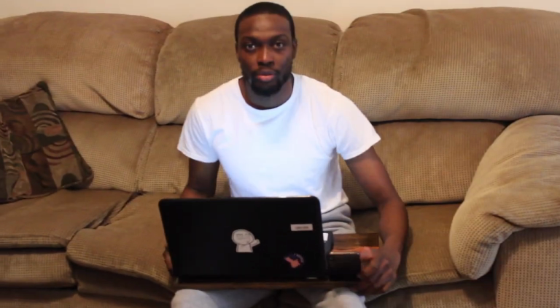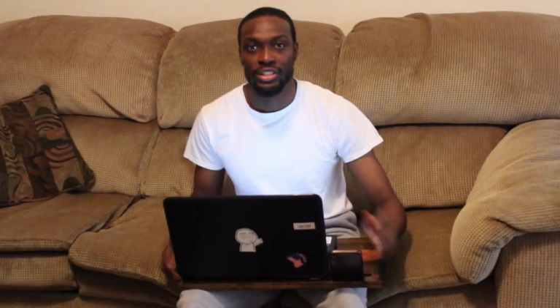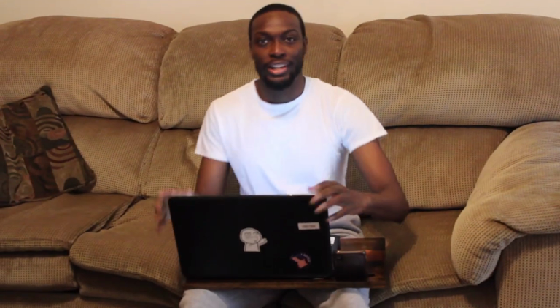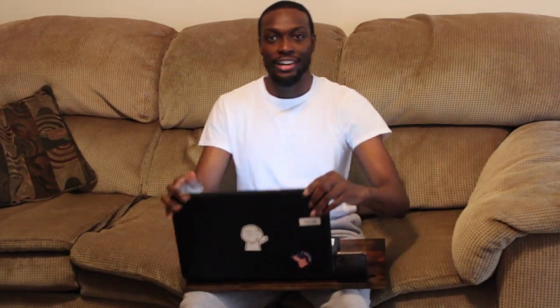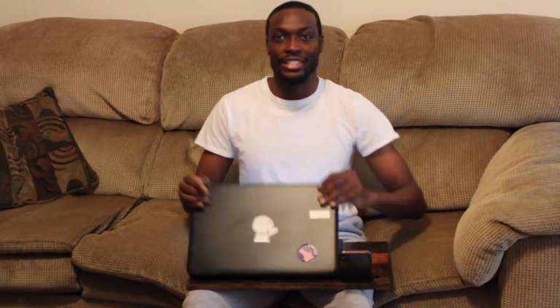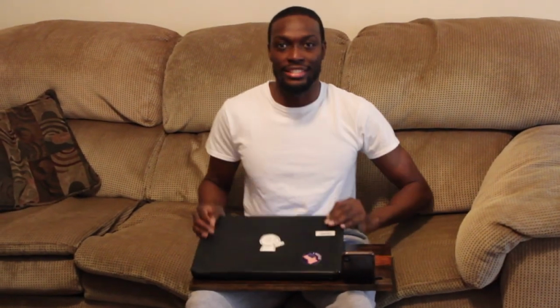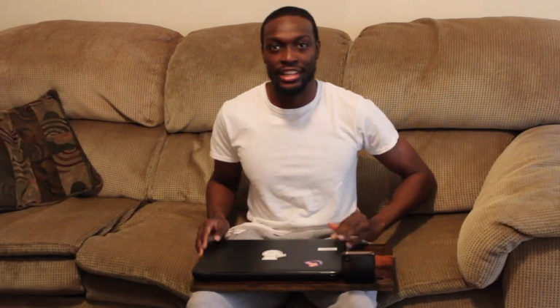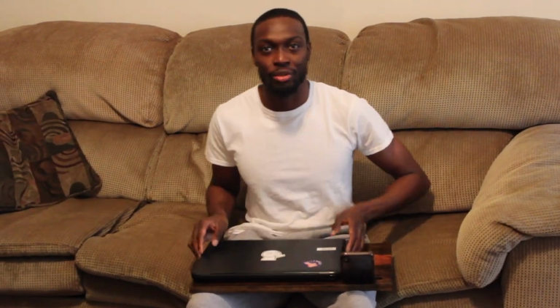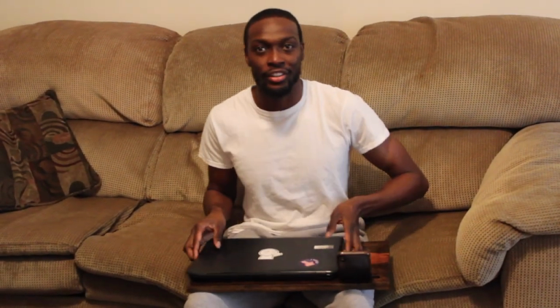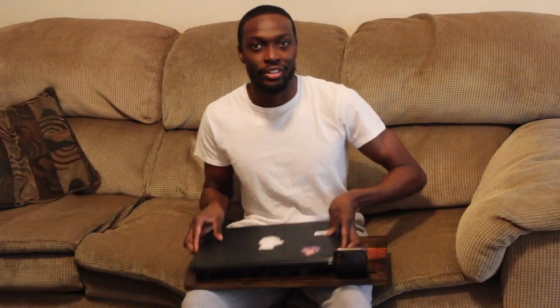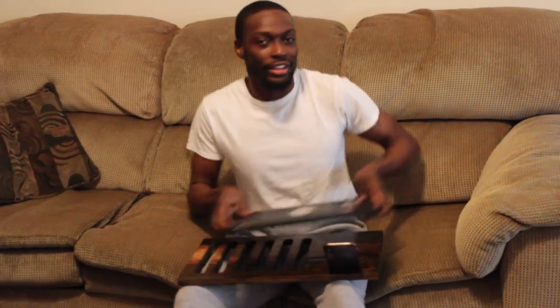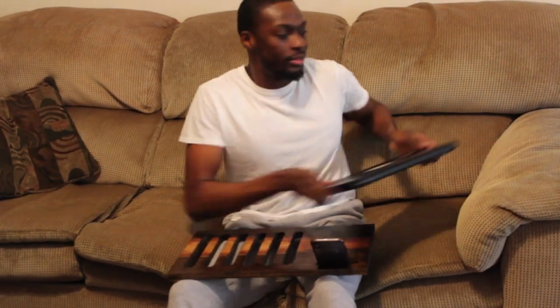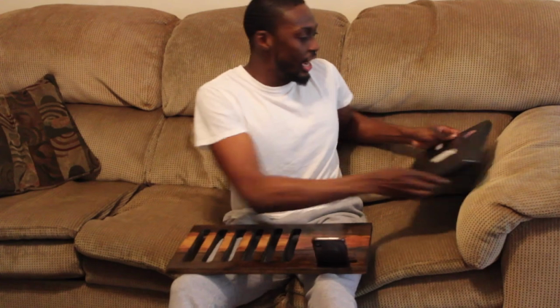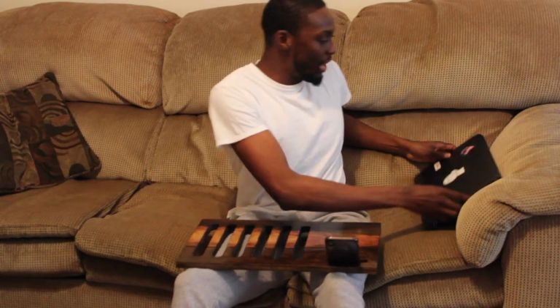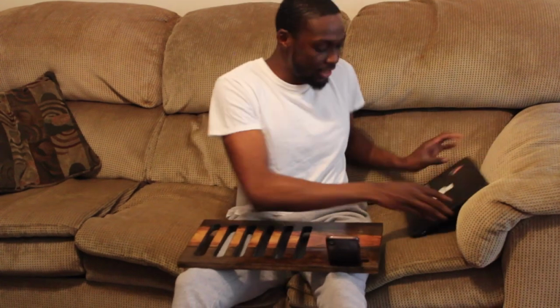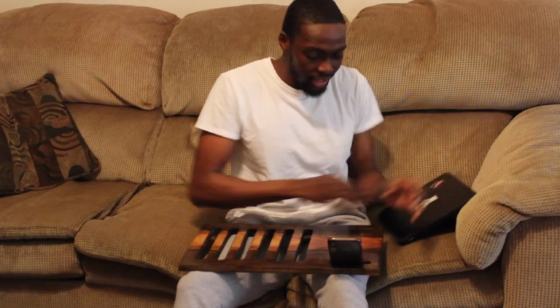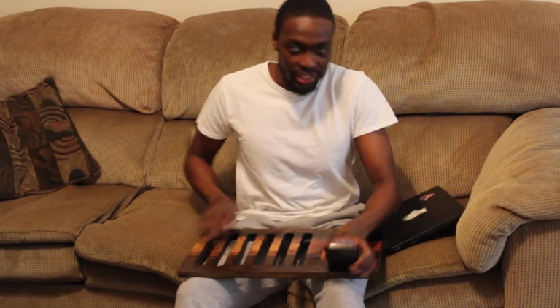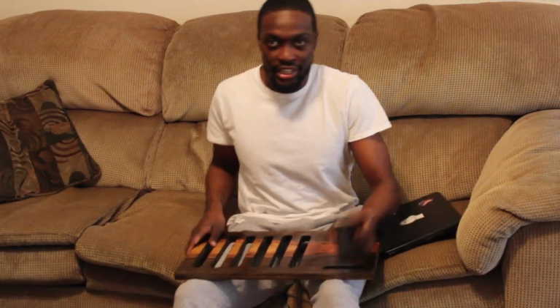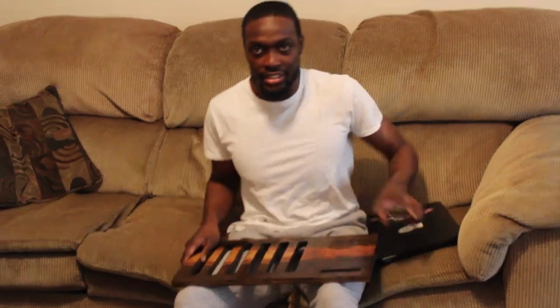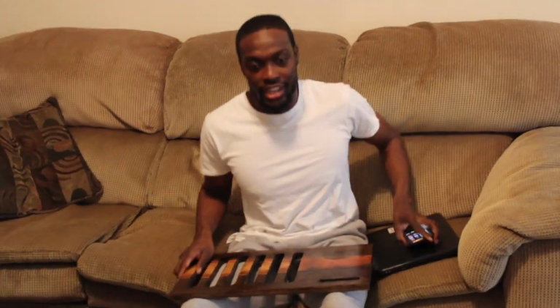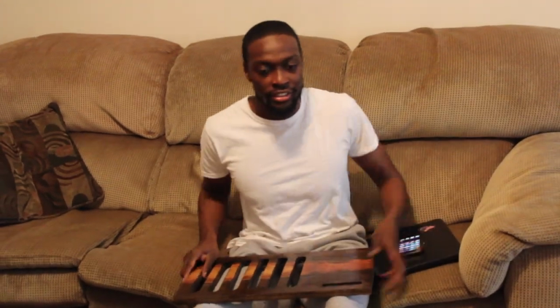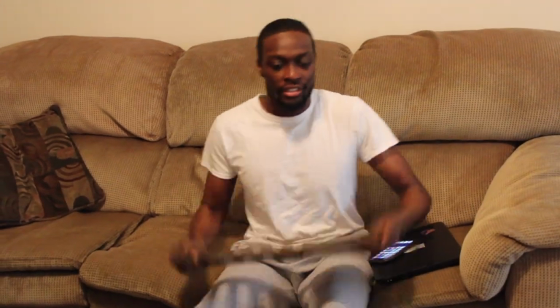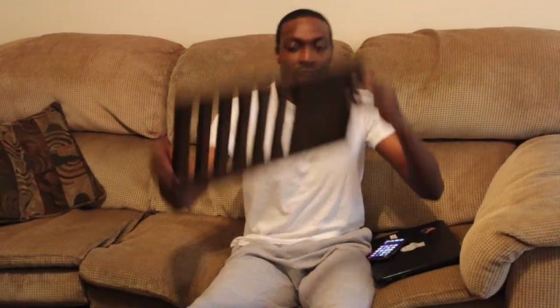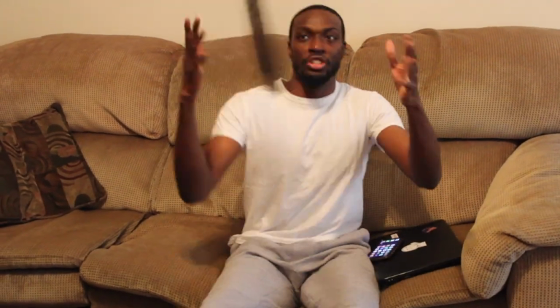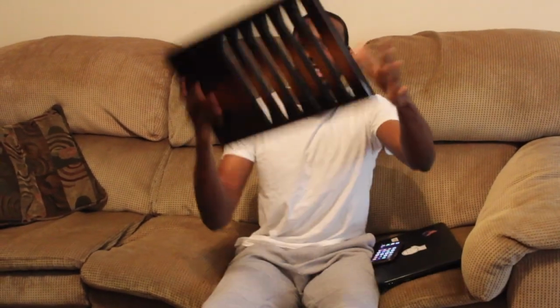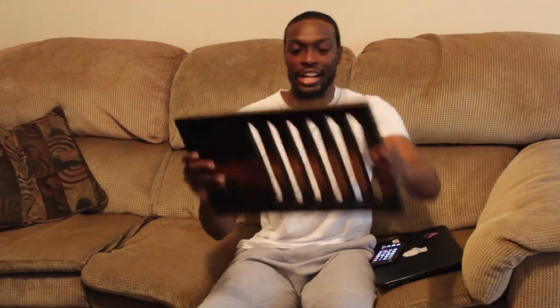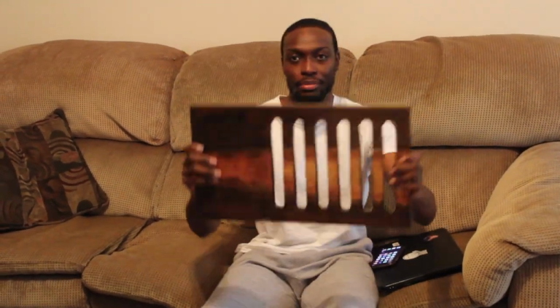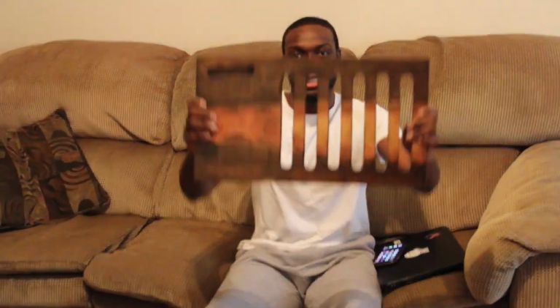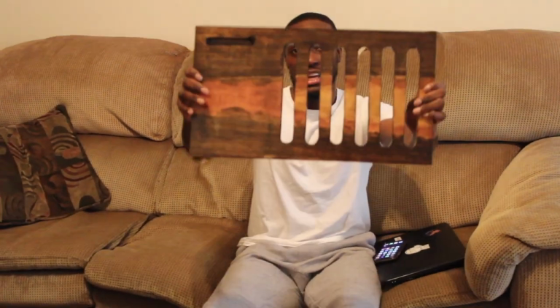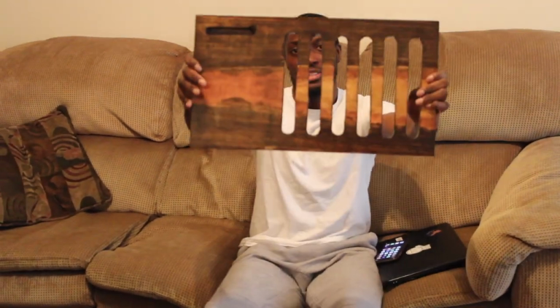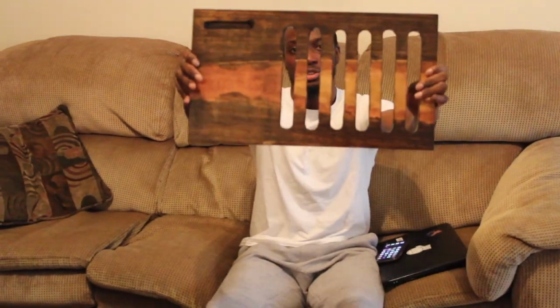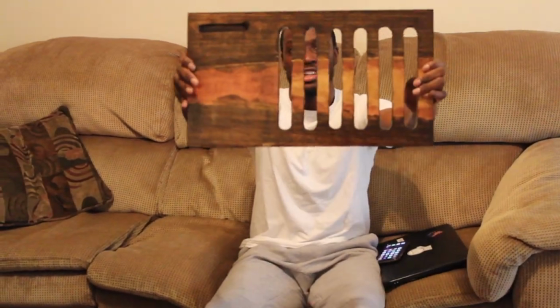What's up y'all? This is Nick with From the Ground Up DIY and today I'm going to show y'all how to build a laptop tray.